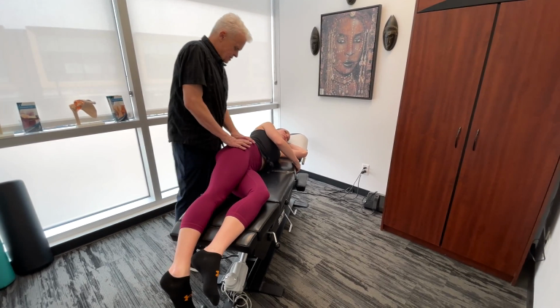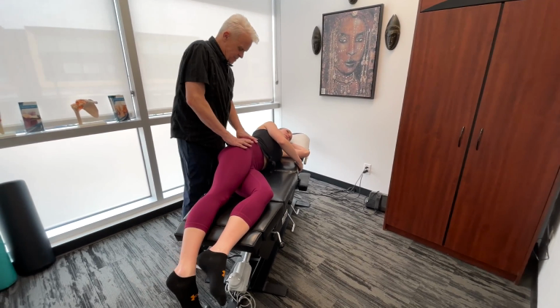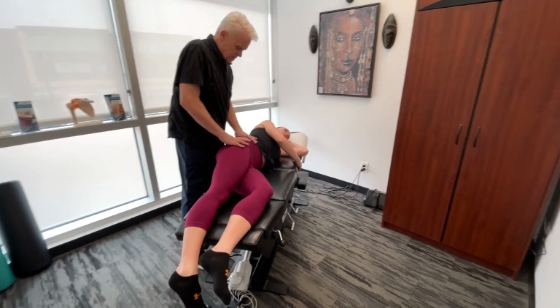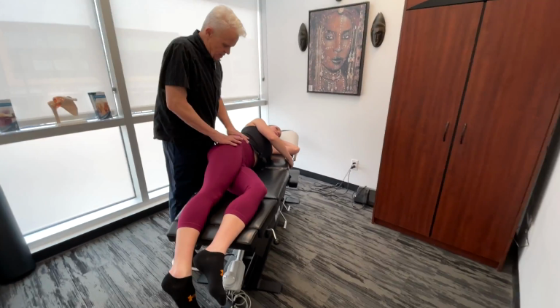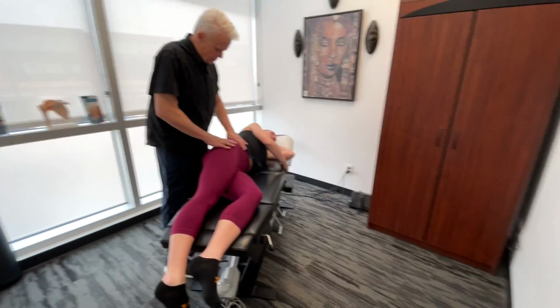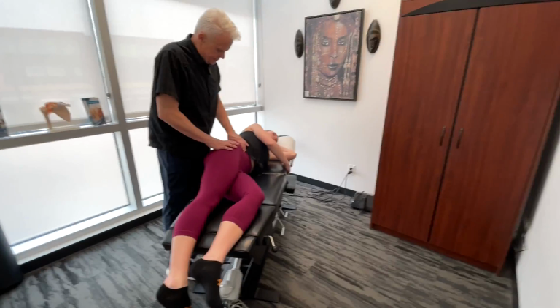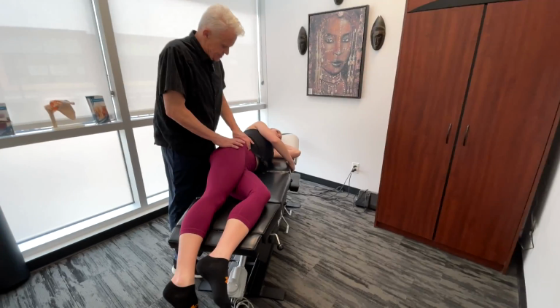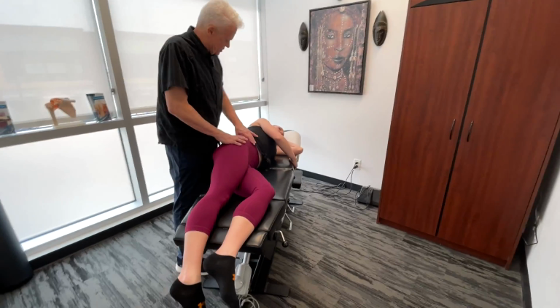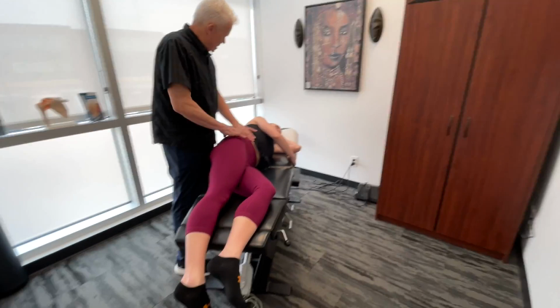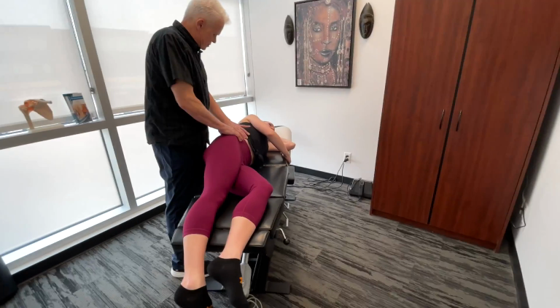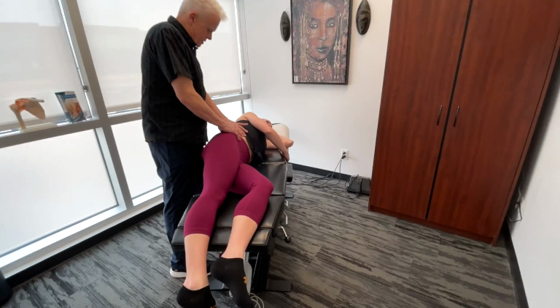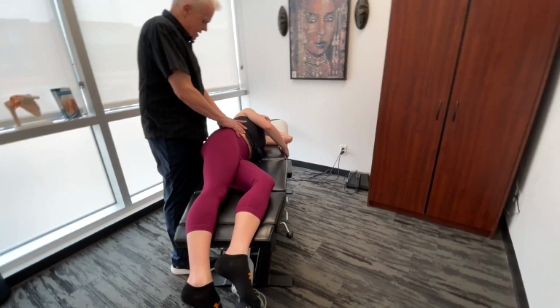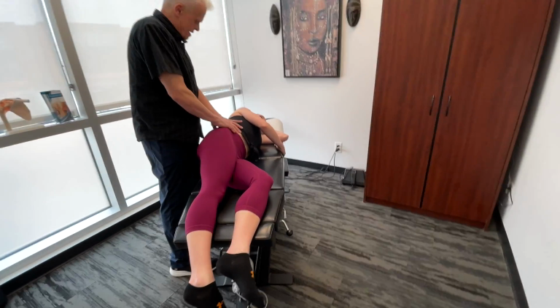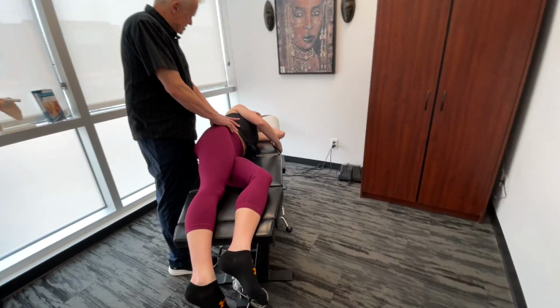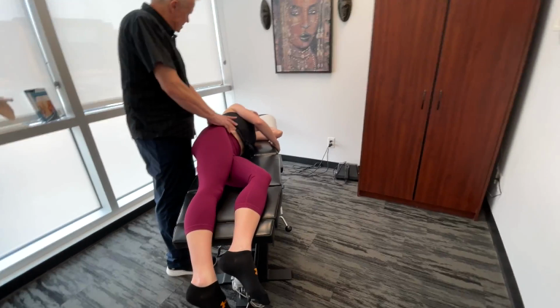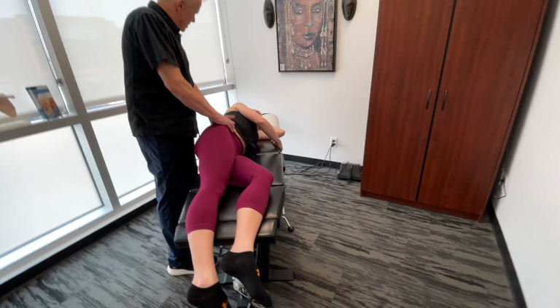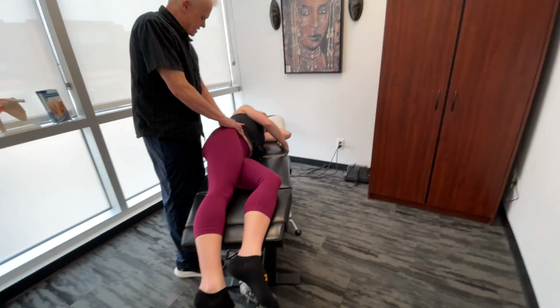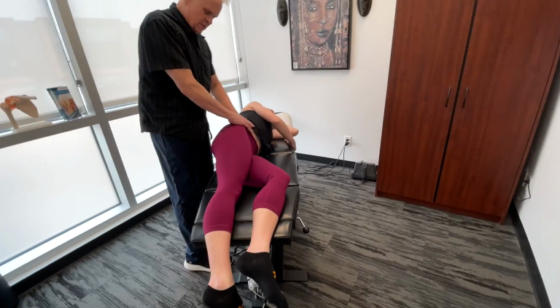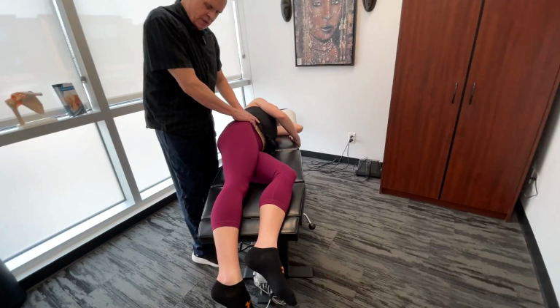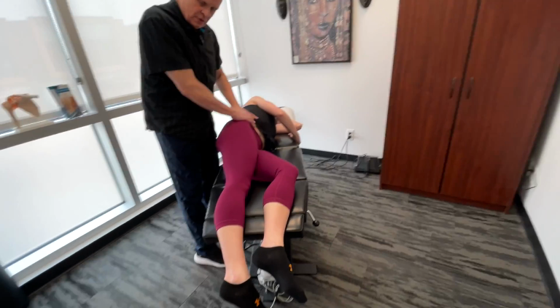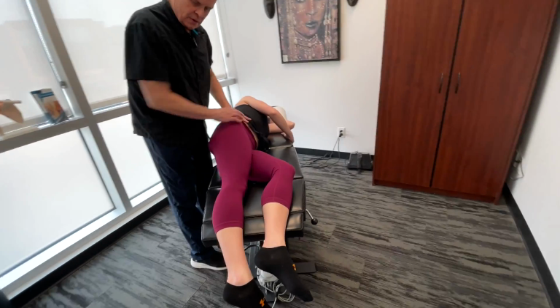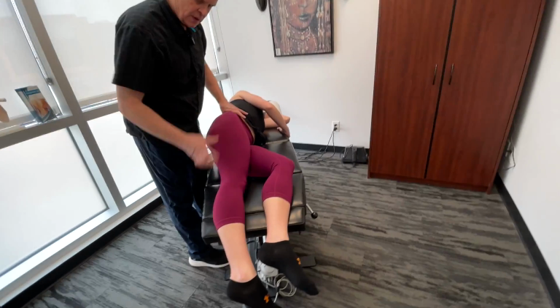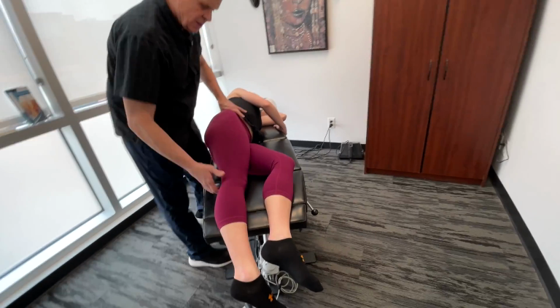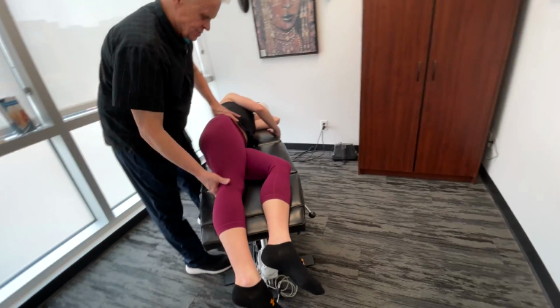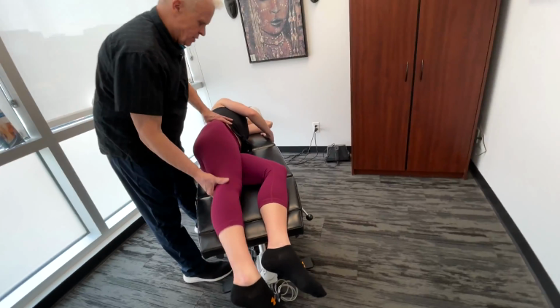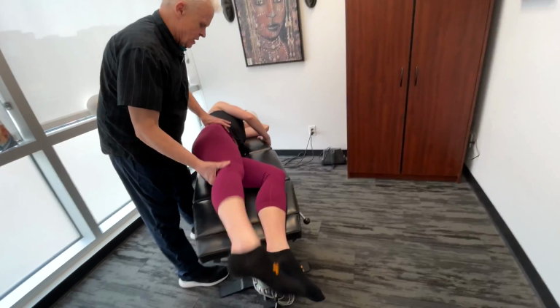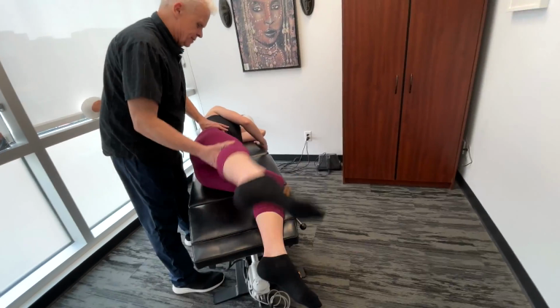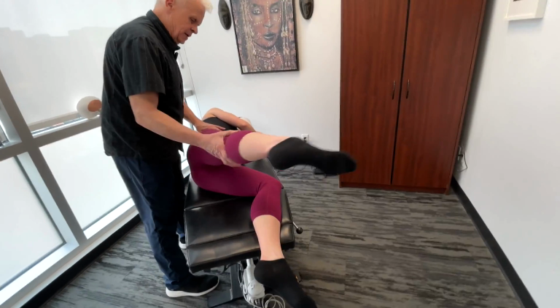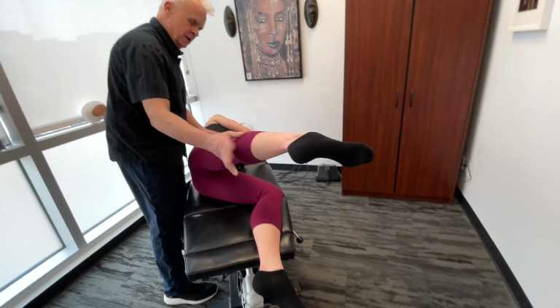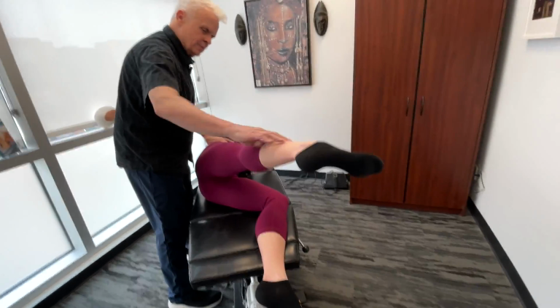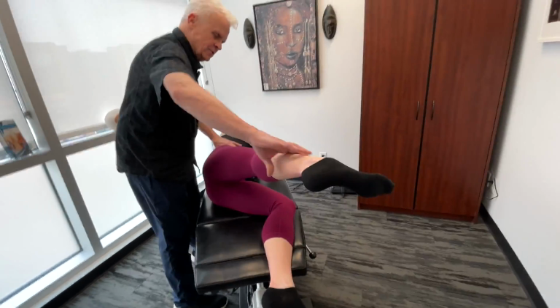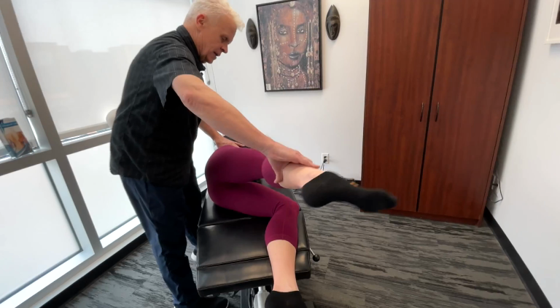Just need to get on your hip flexors here. Just bring your top leg in here and bend your leg.